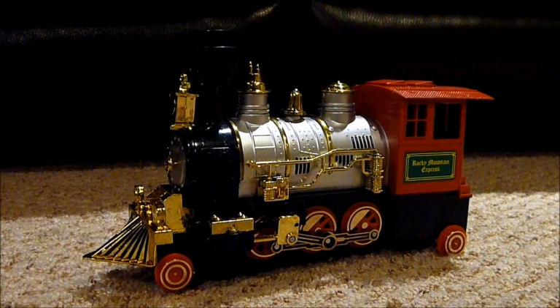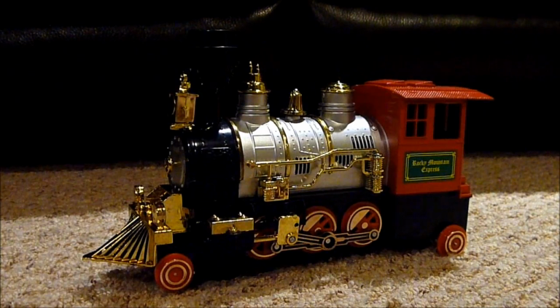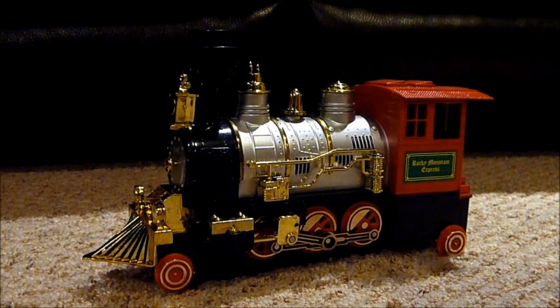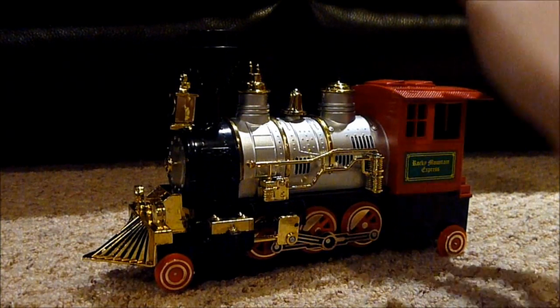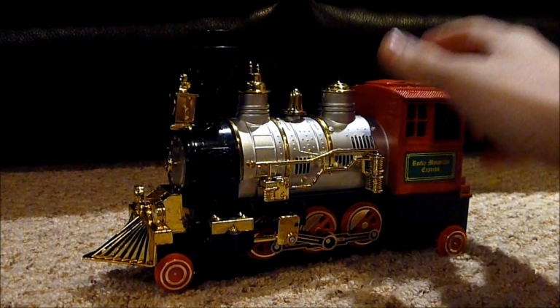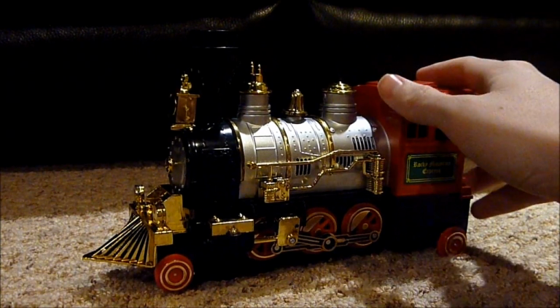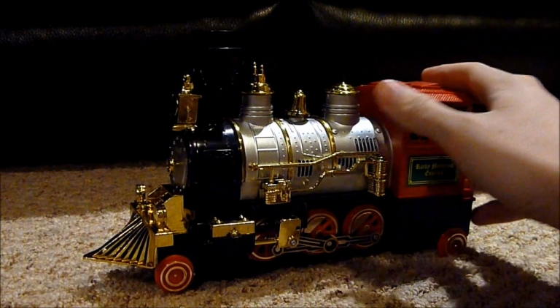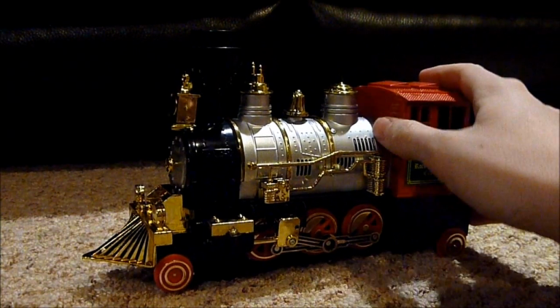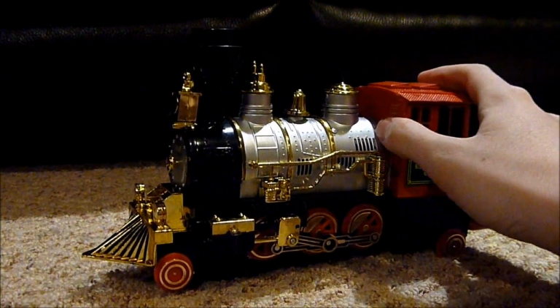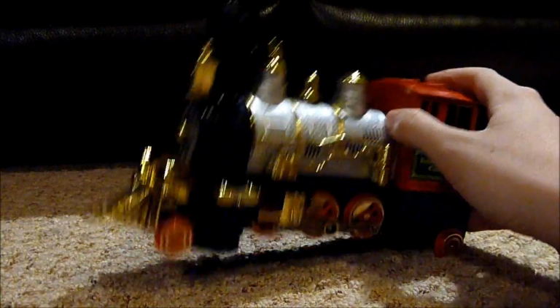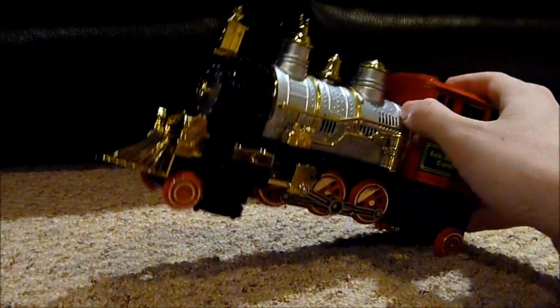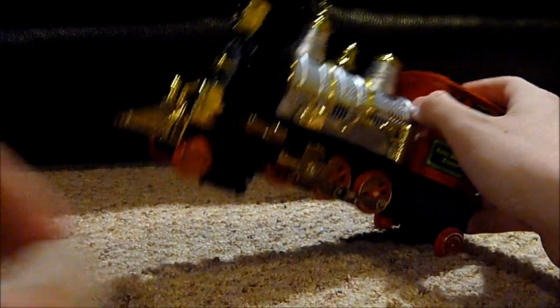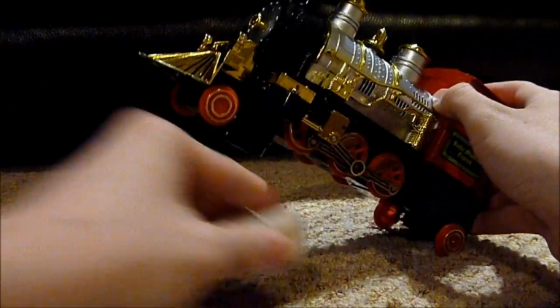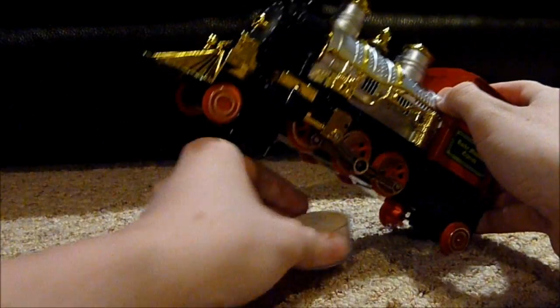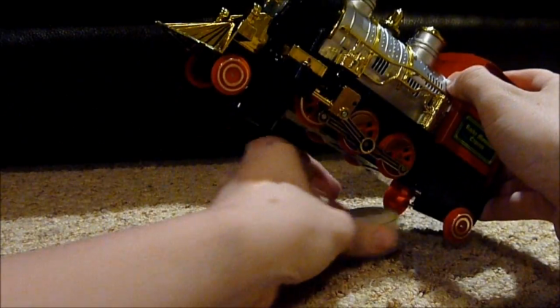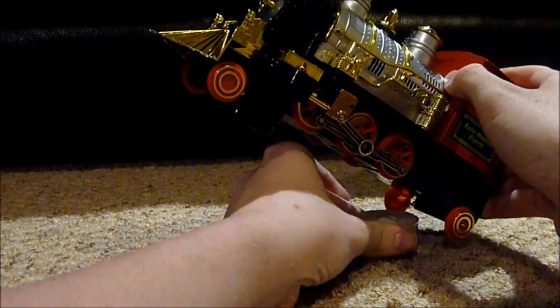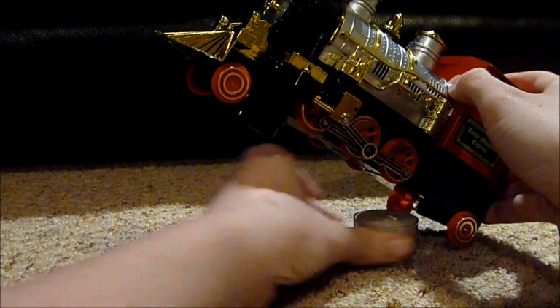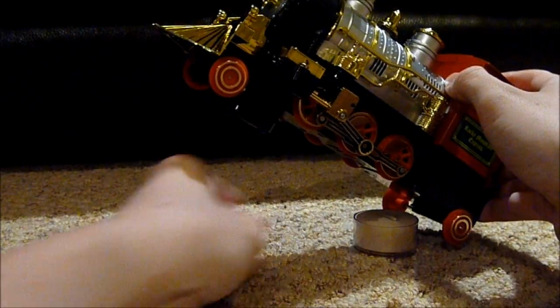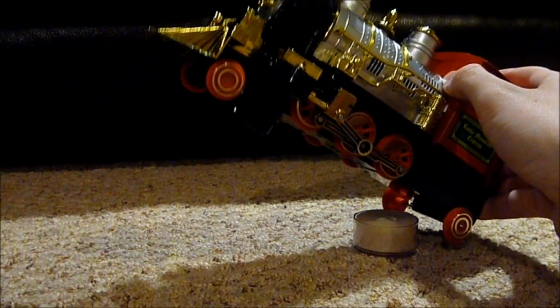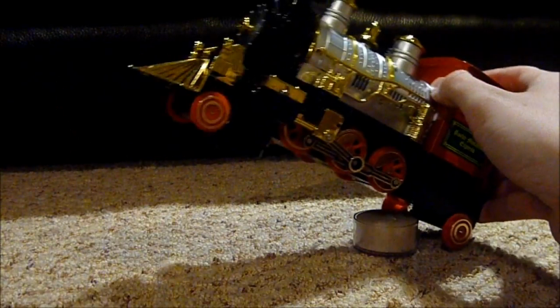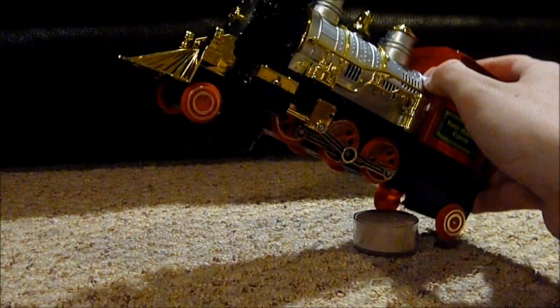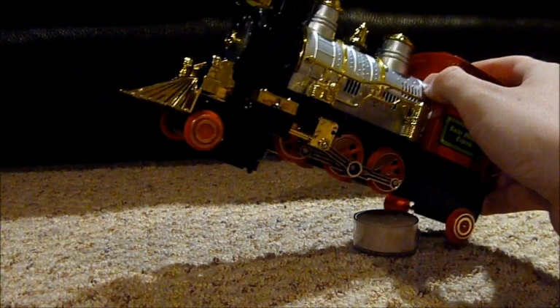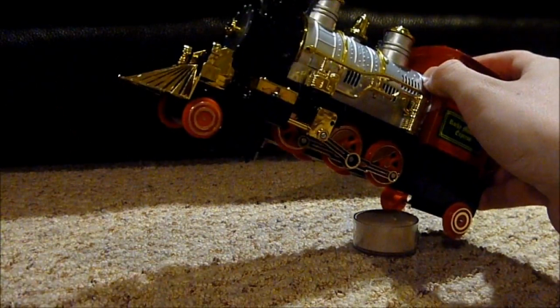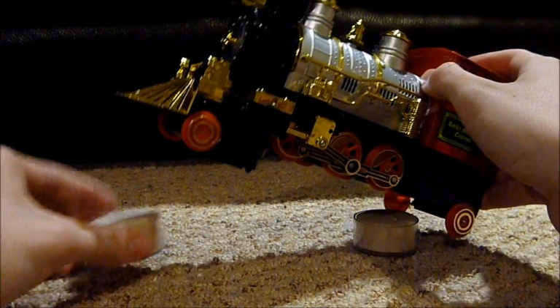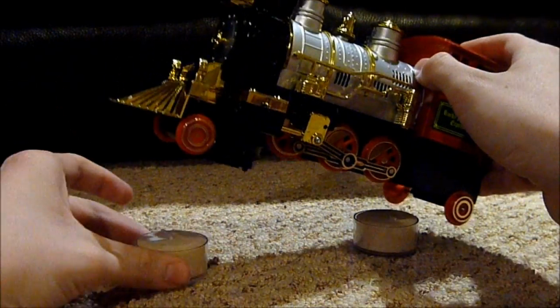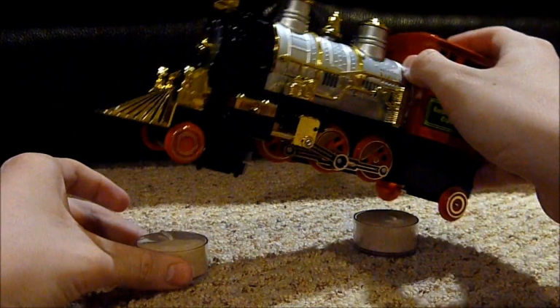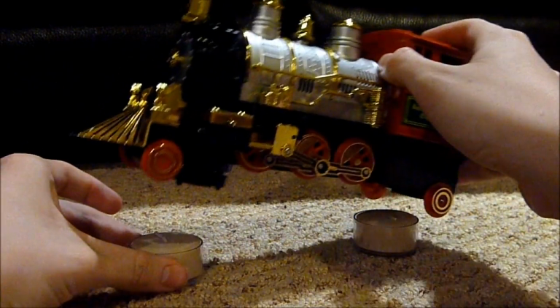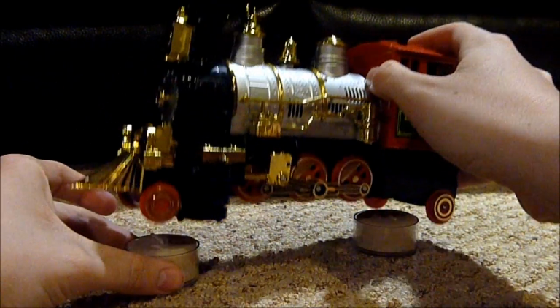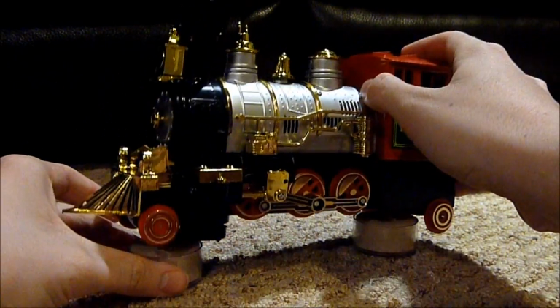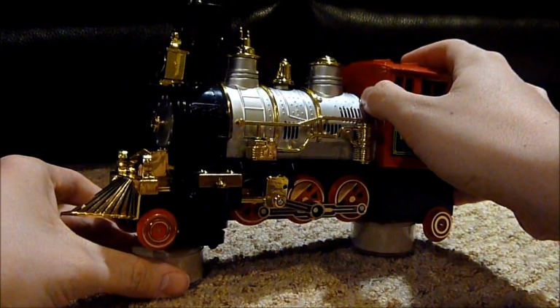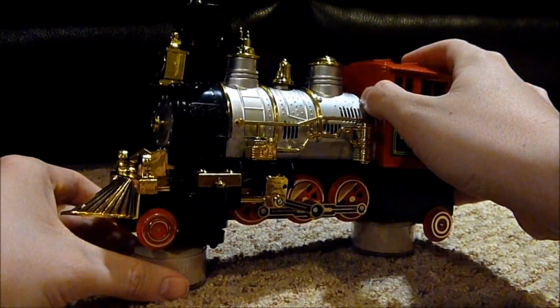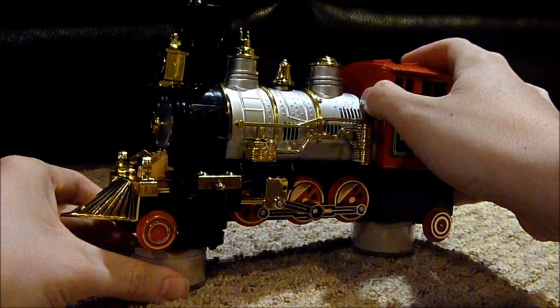So let's just have this engine sit on some support, since I don't want this engine to be moving around.